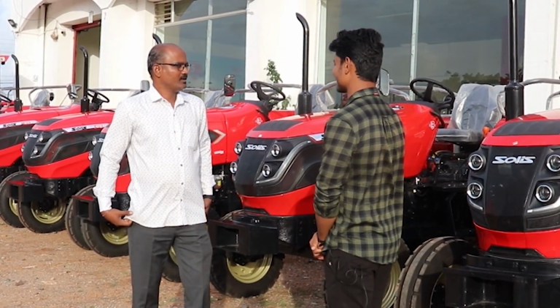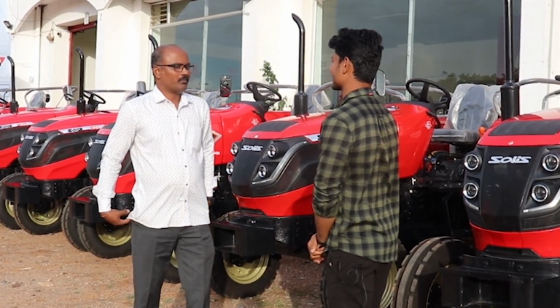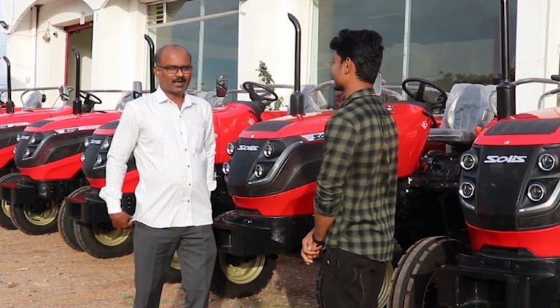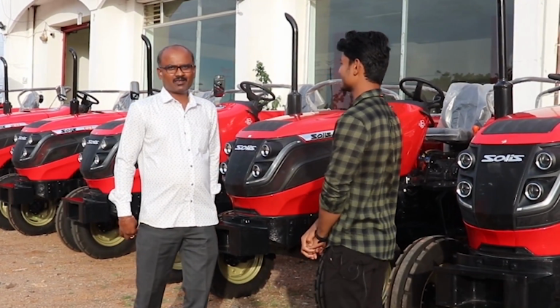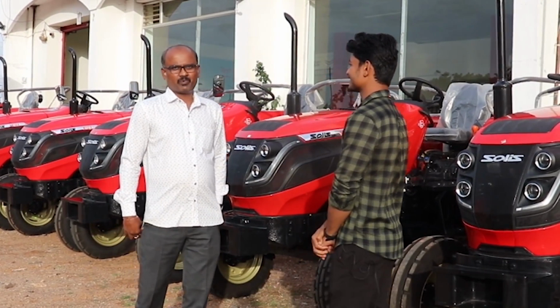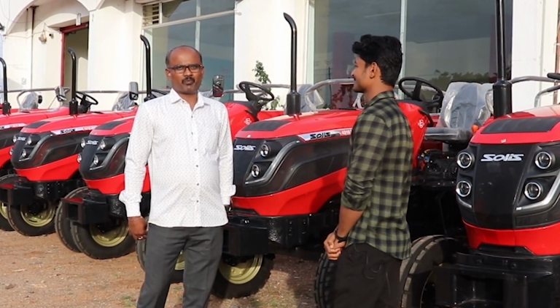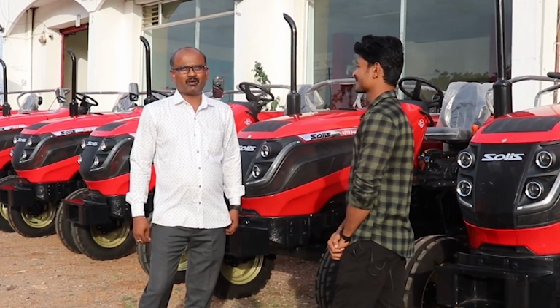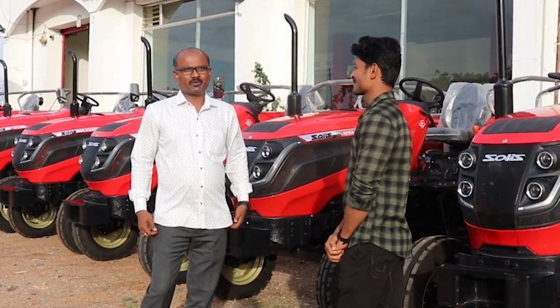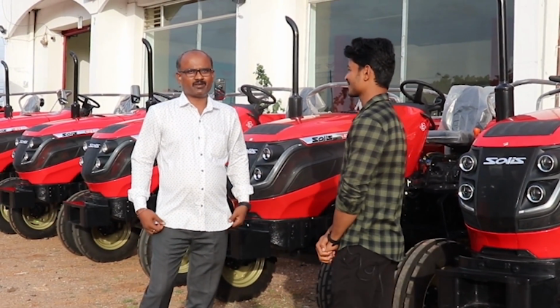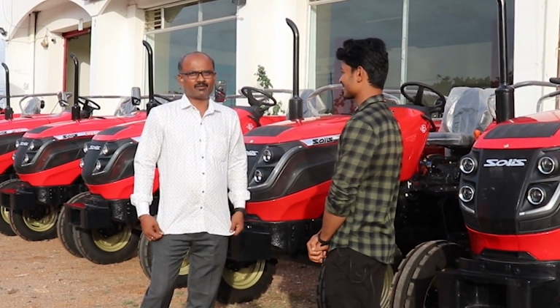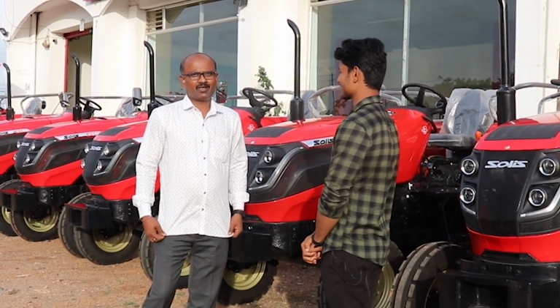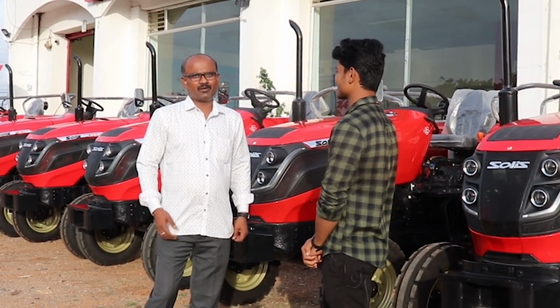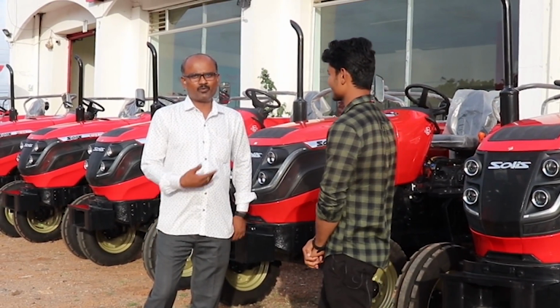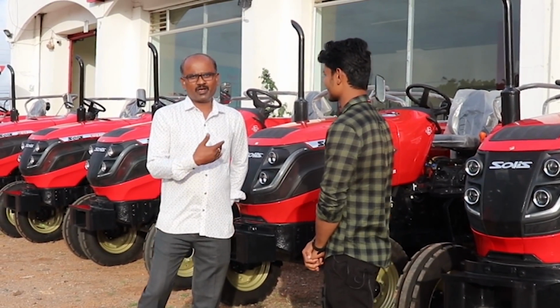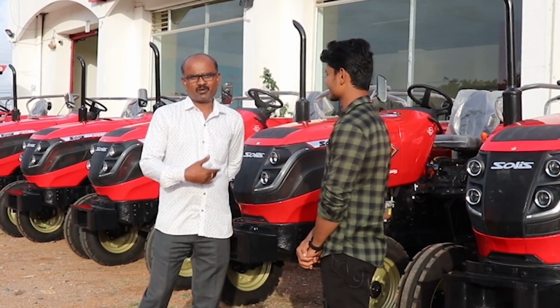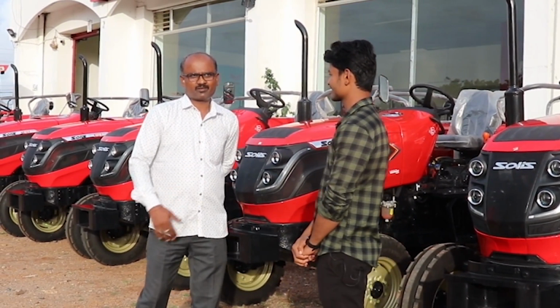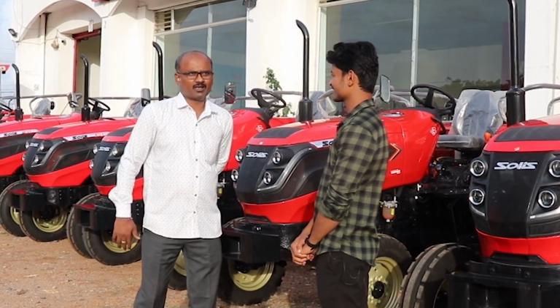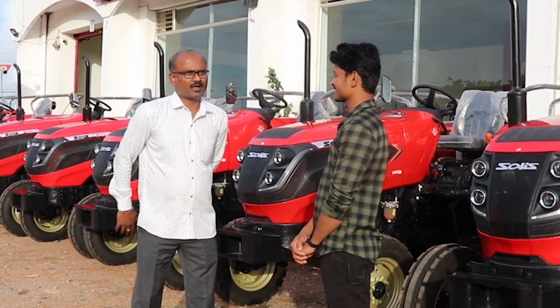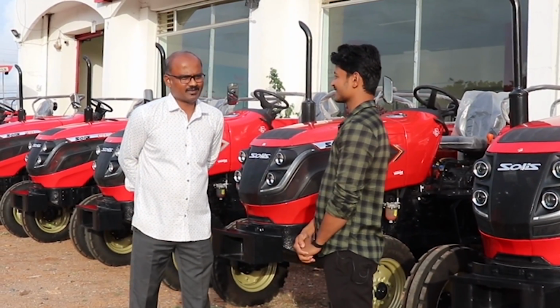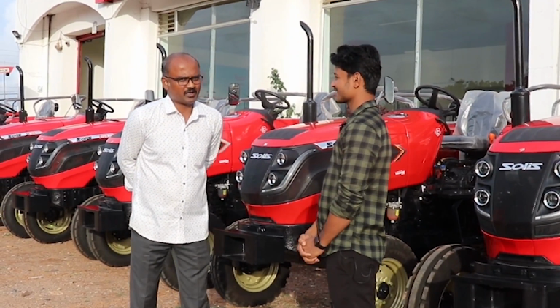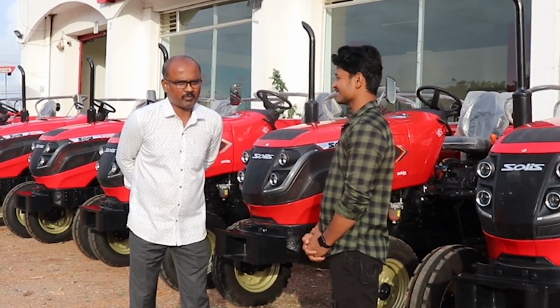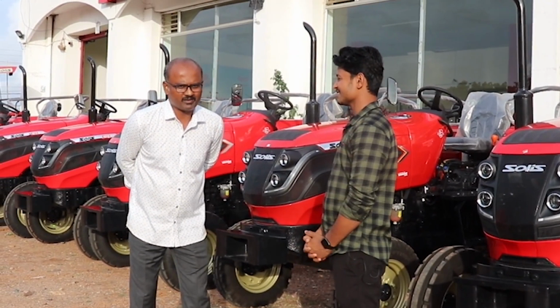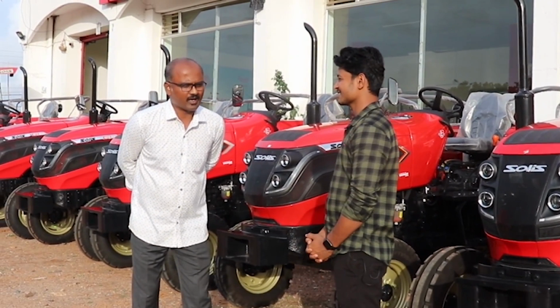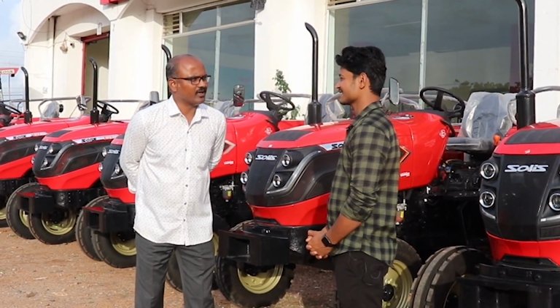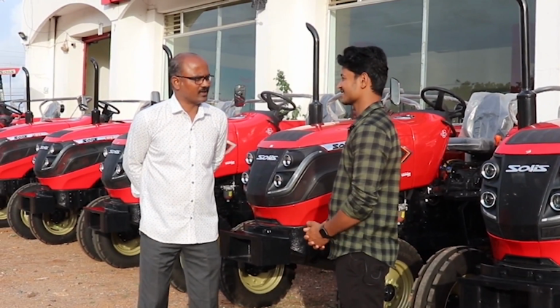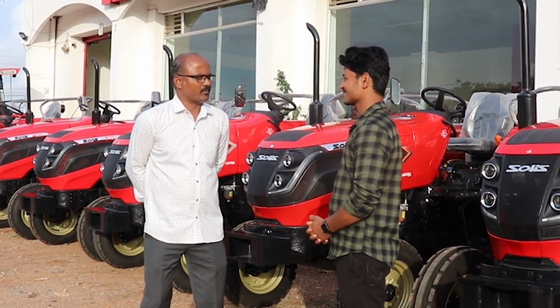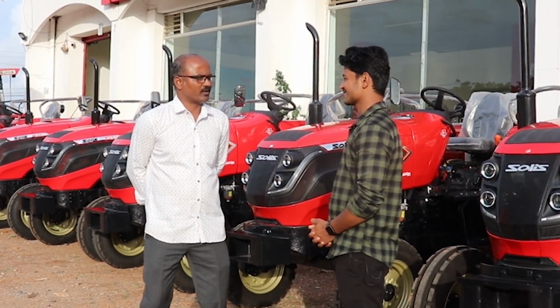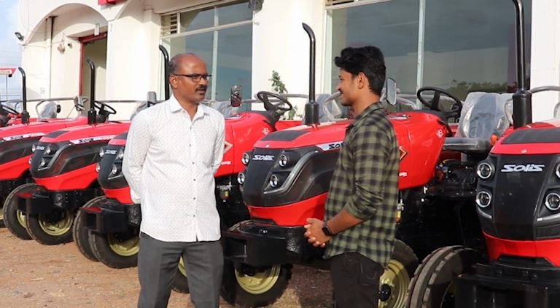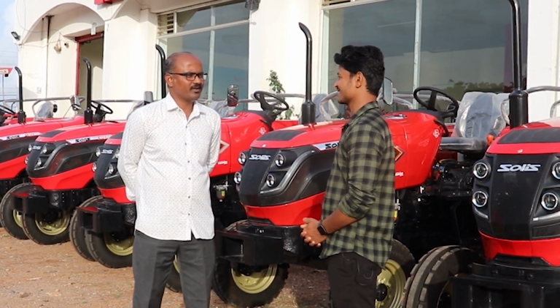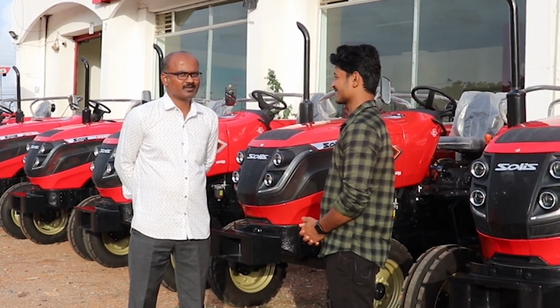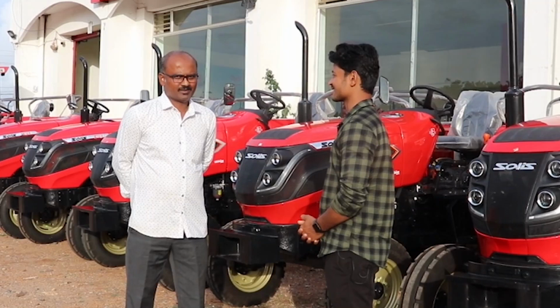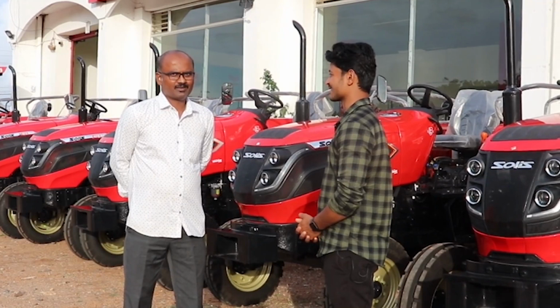My name is Praveen. I am the General Manager of Homesai Motor. Right, sir.